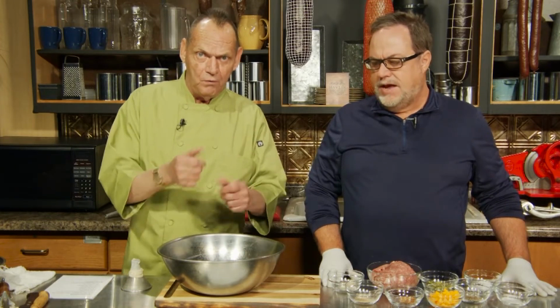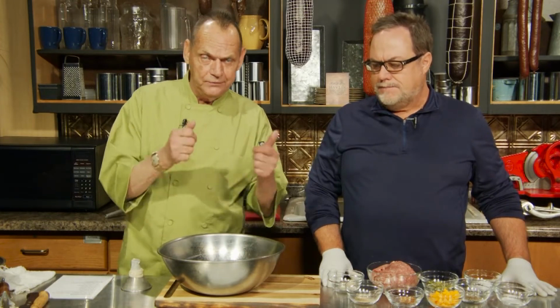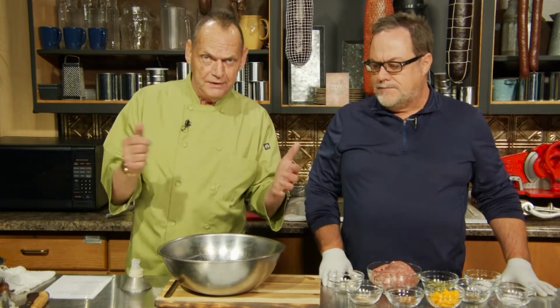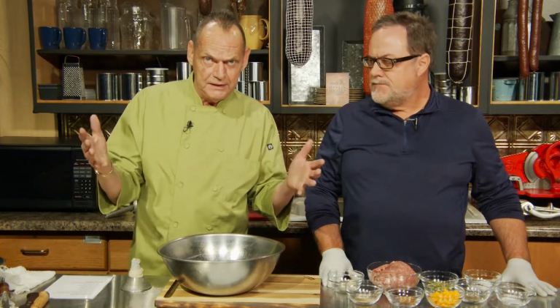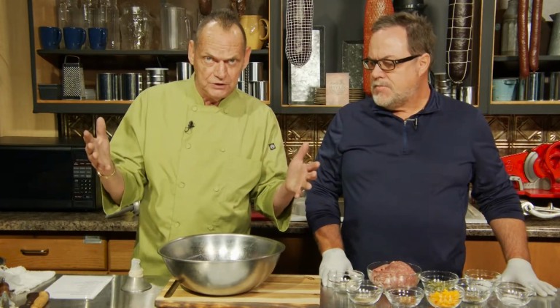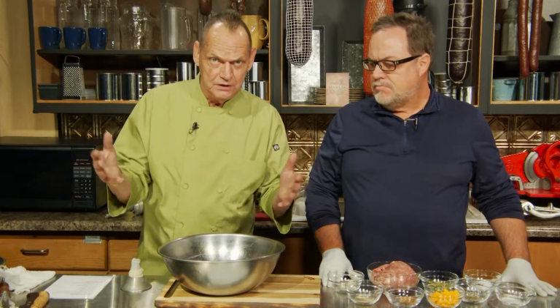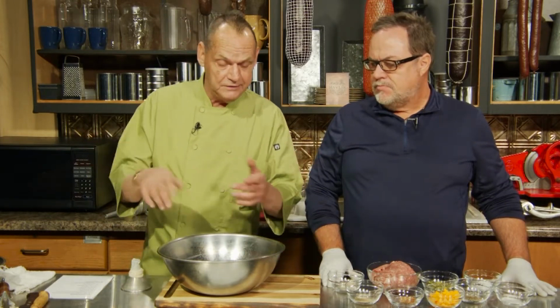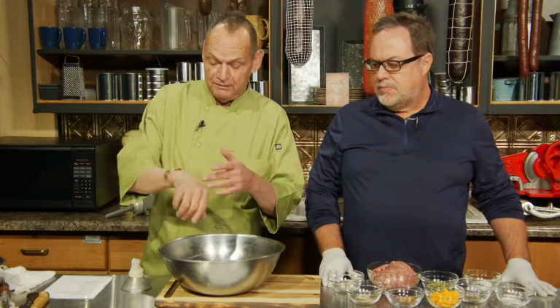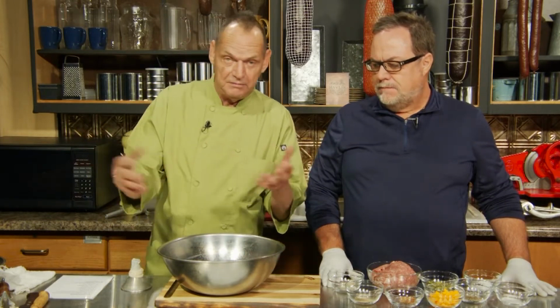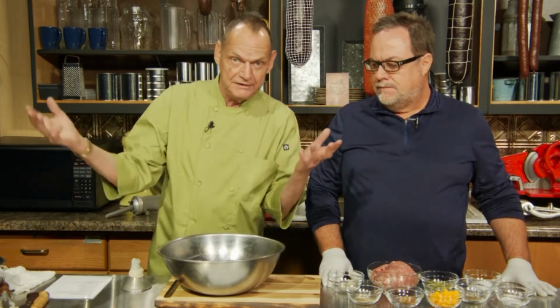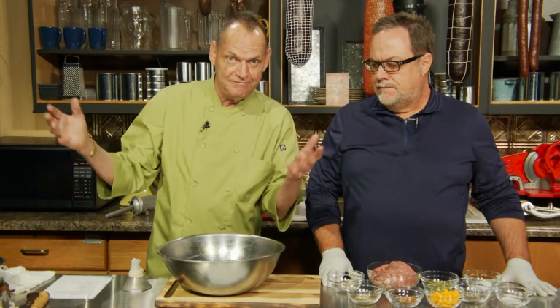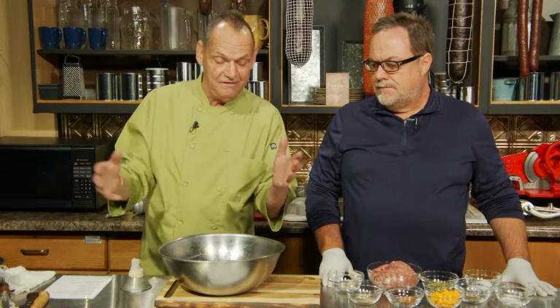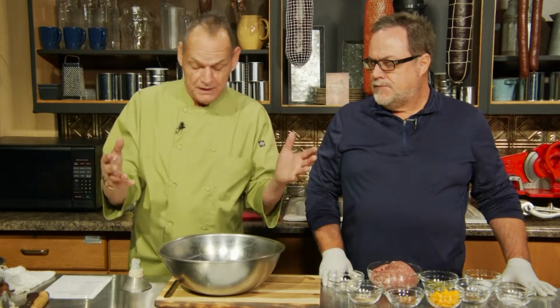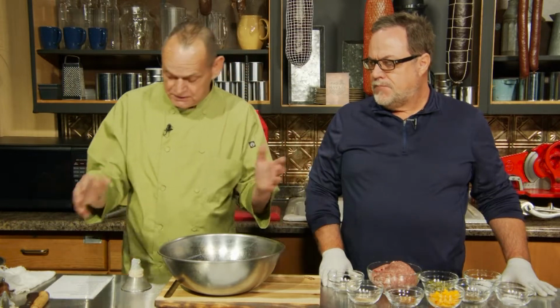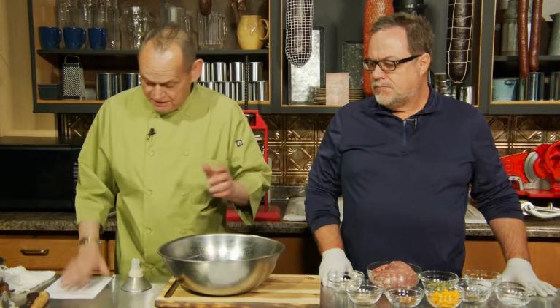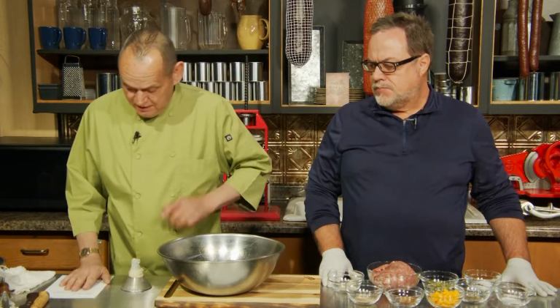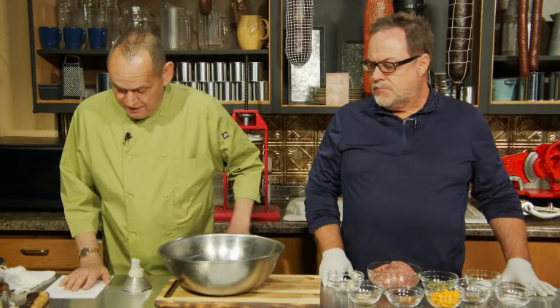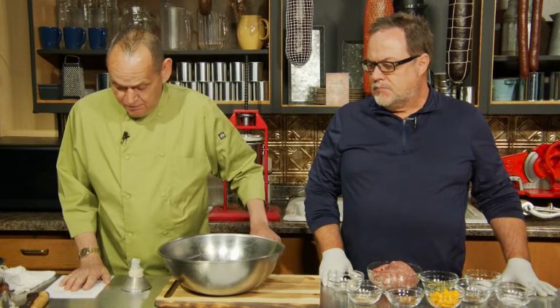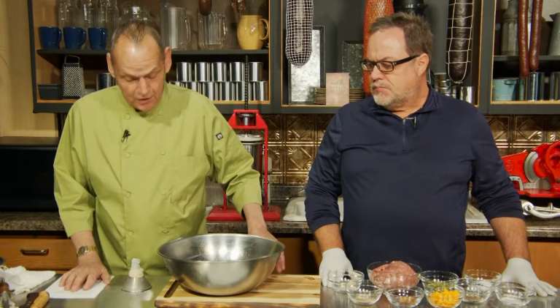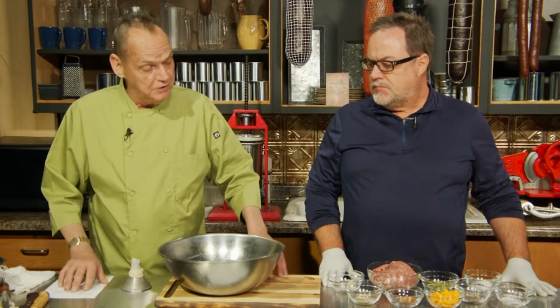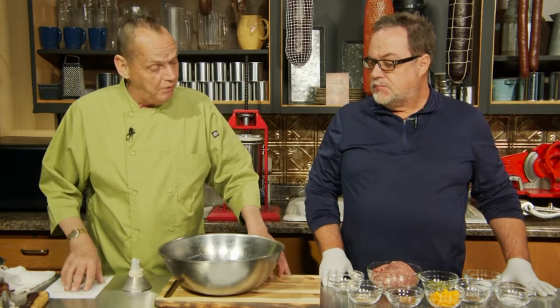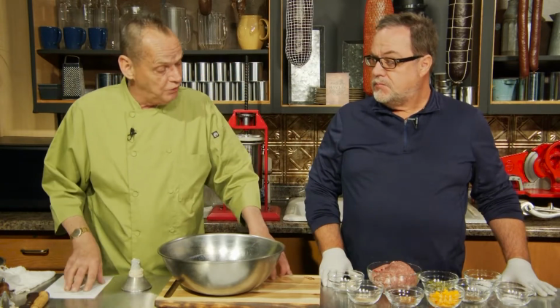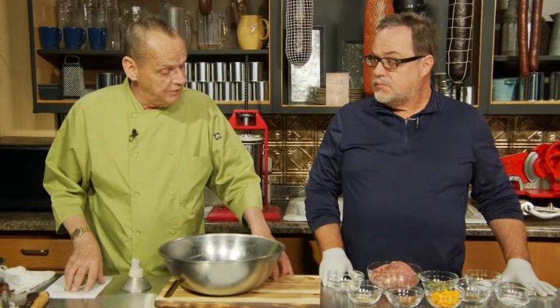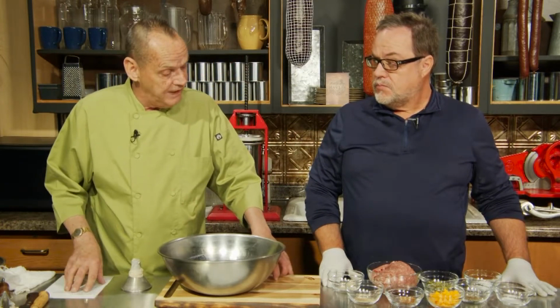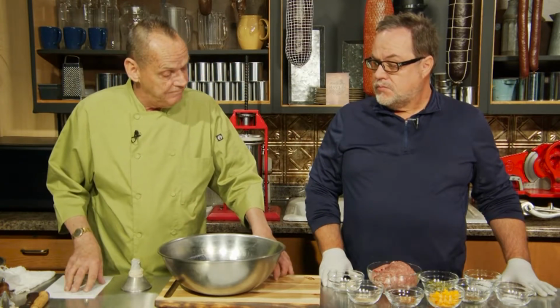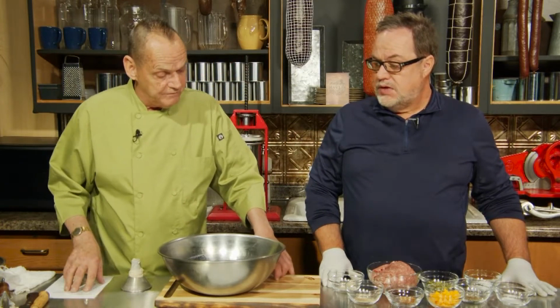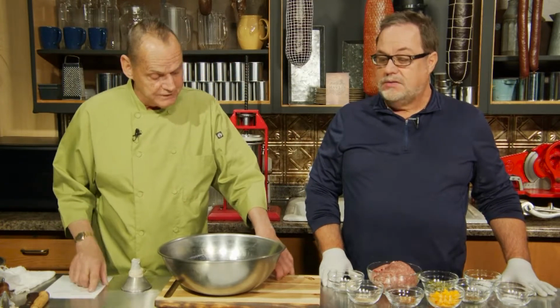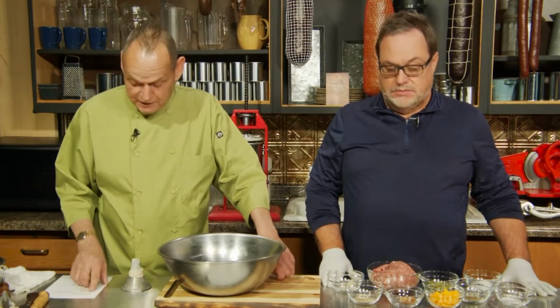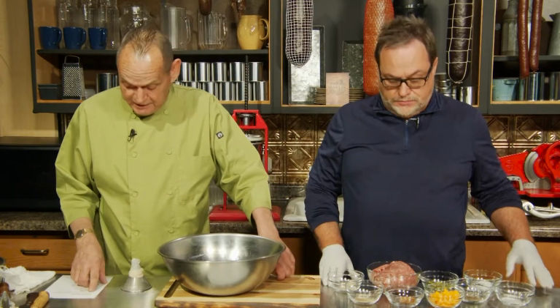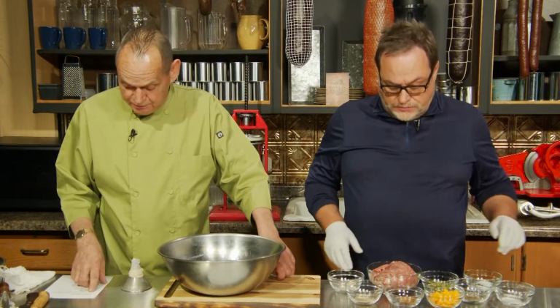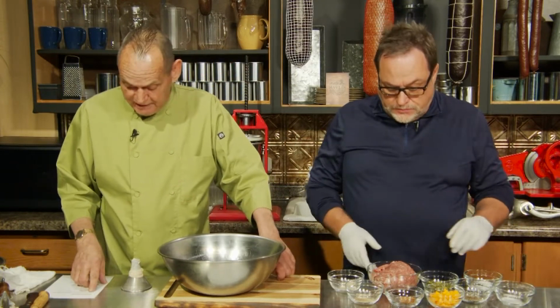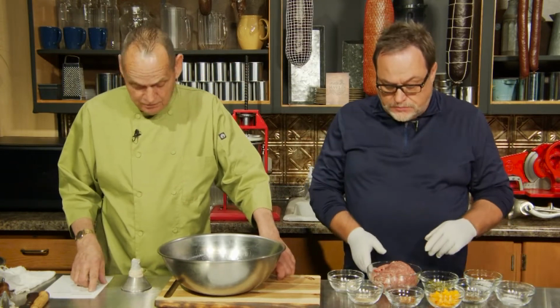One, two, three in the kitchen — it'll take you probably less than five minutes. We're going to use pork shoulder again. This recipe is three pounds.